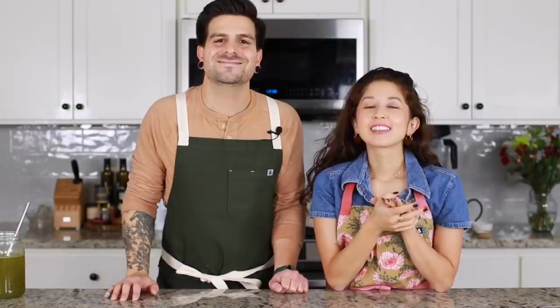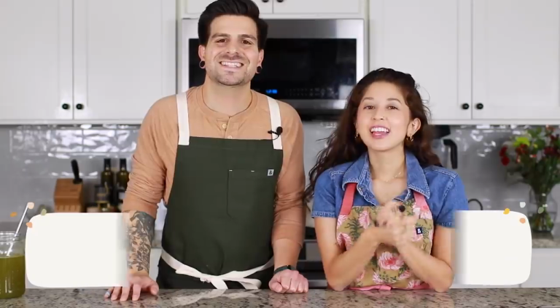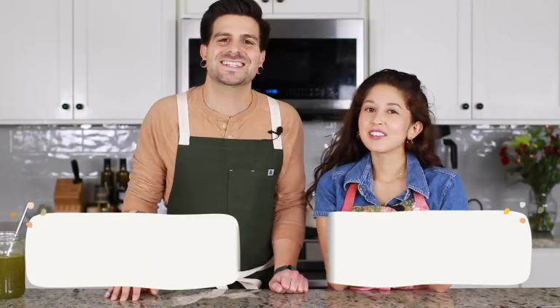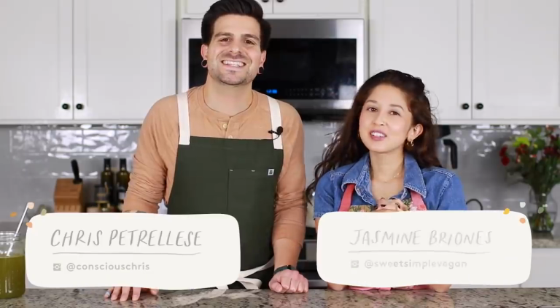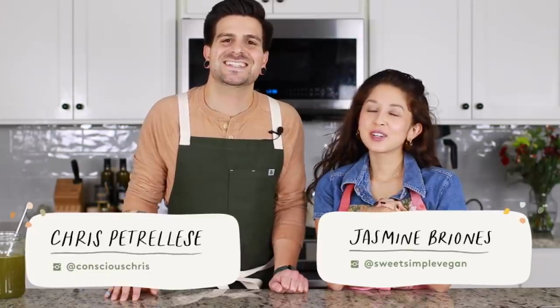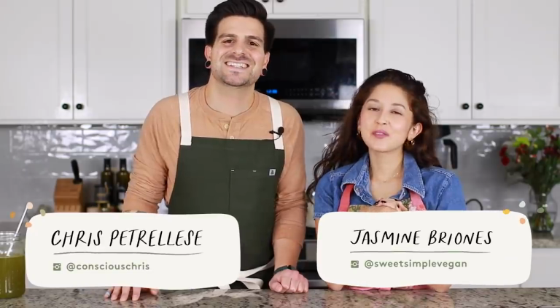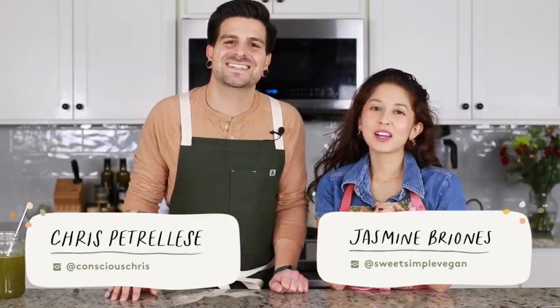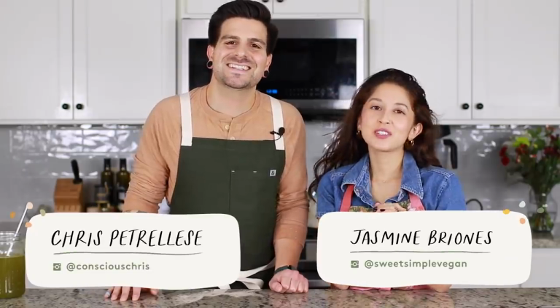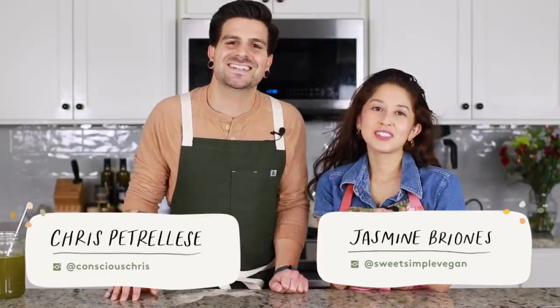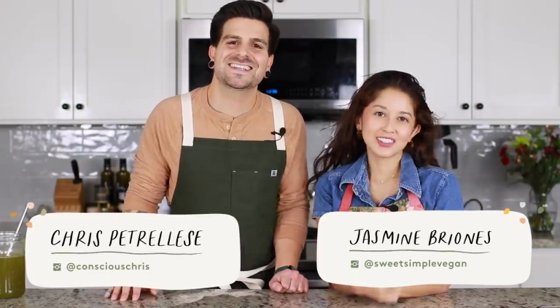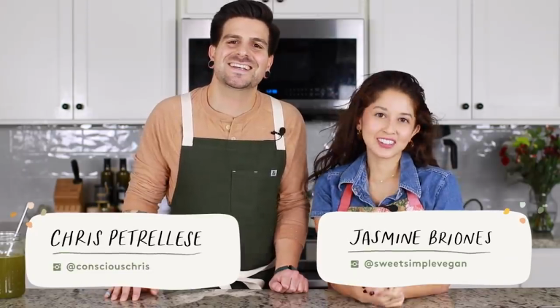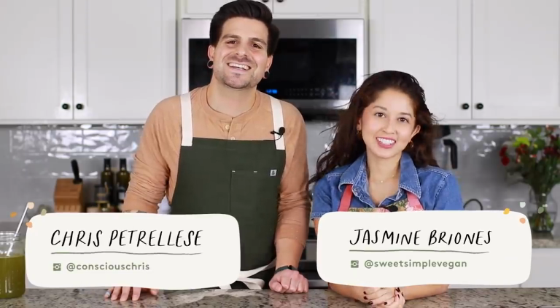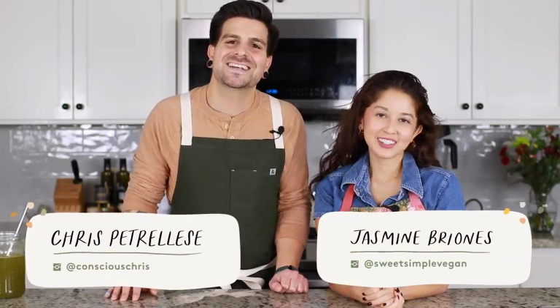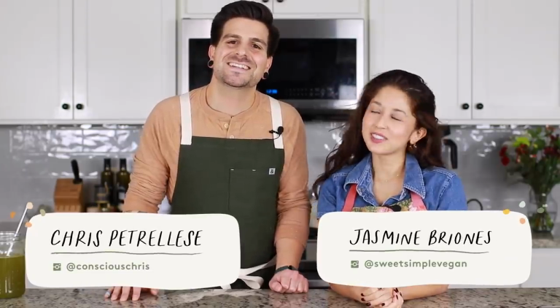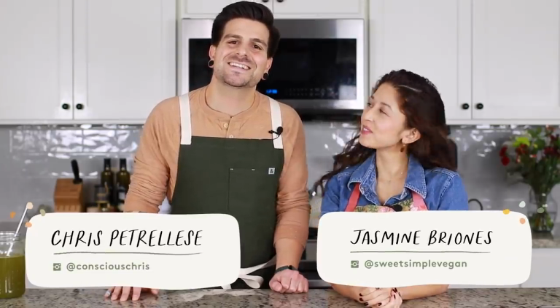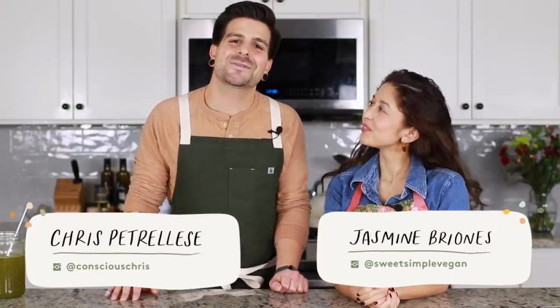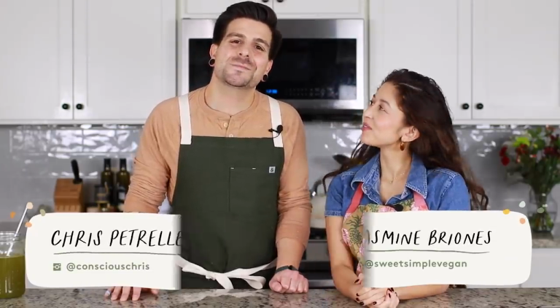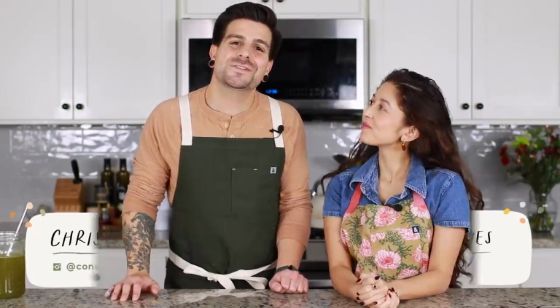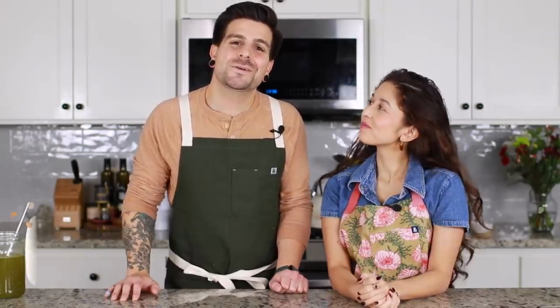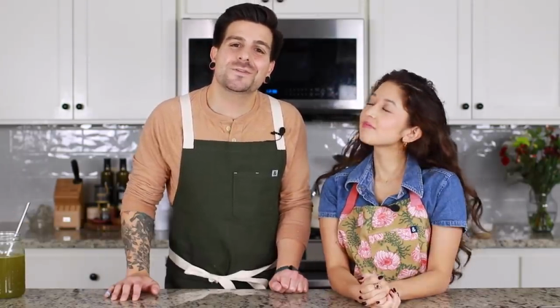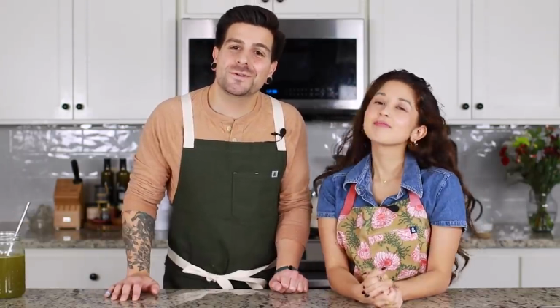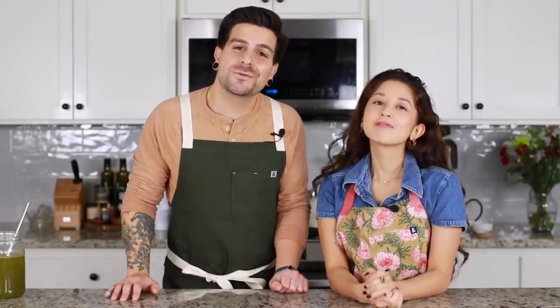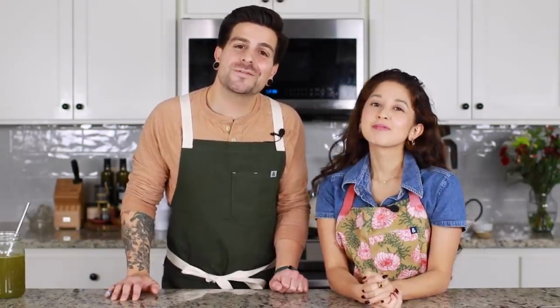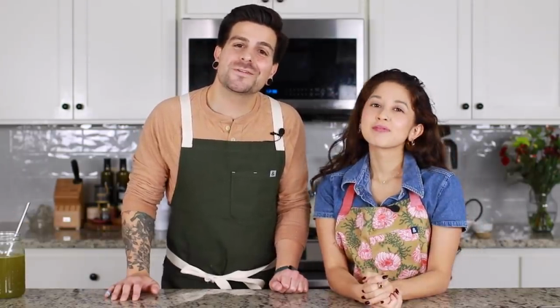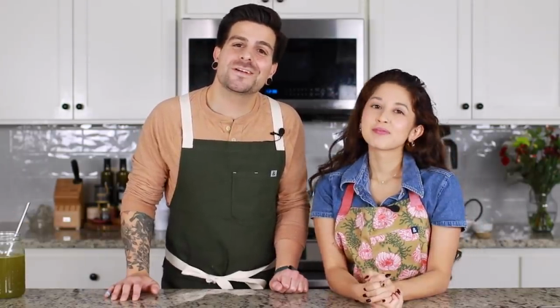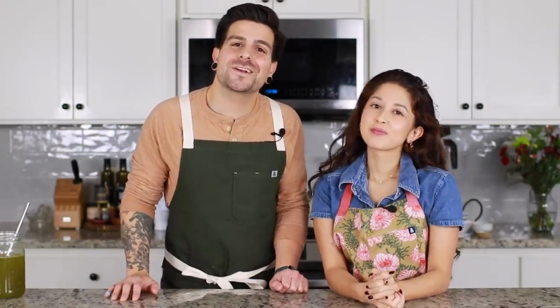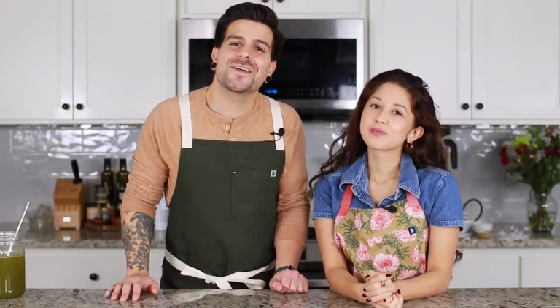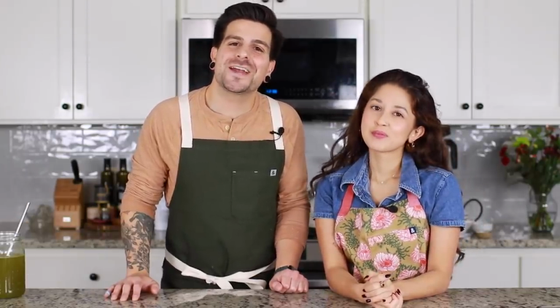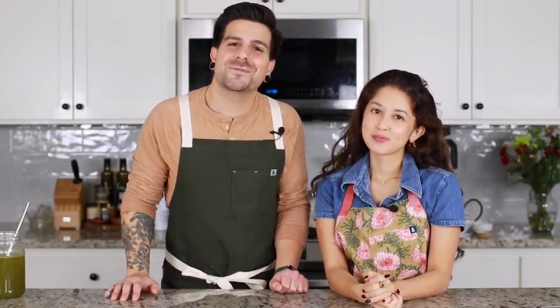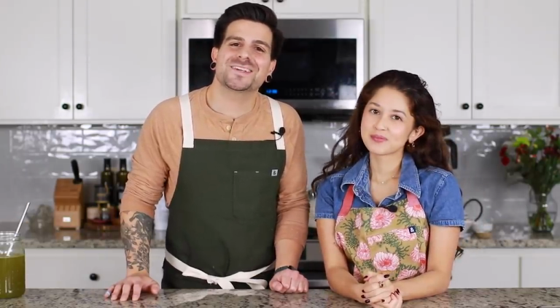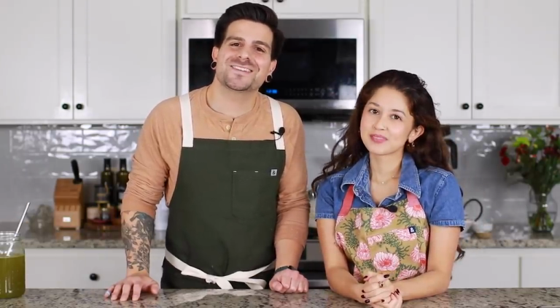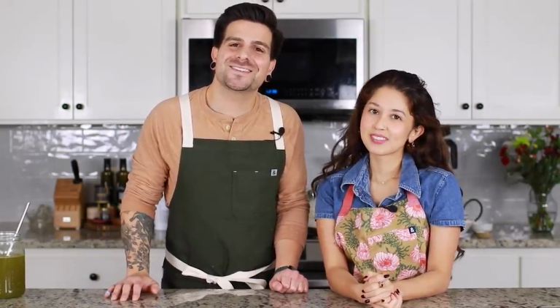Hey everyone, welcome back to another video. Today we're going to be sharing with you three of our favorite holiday appetizers.